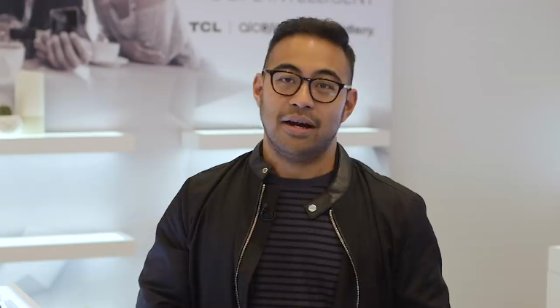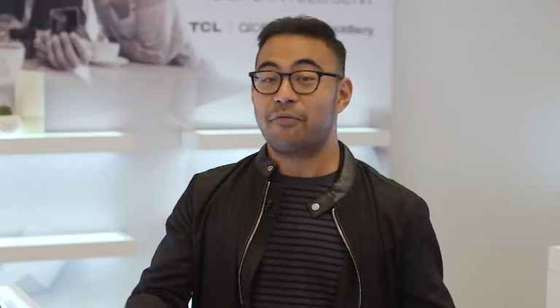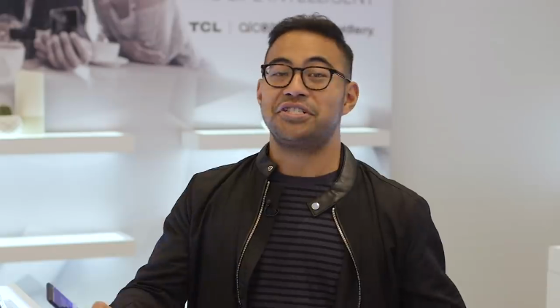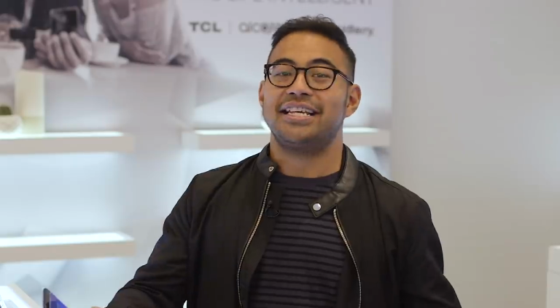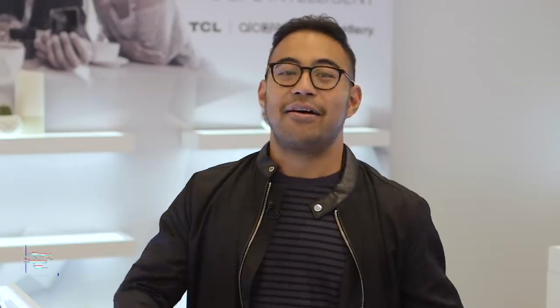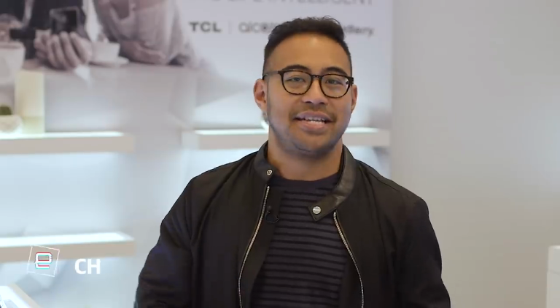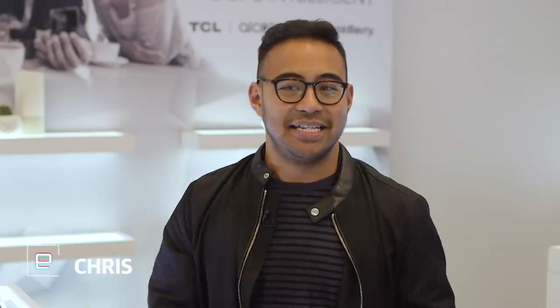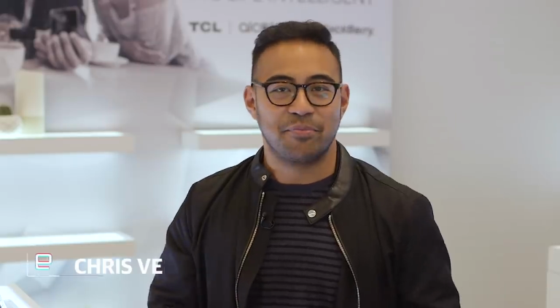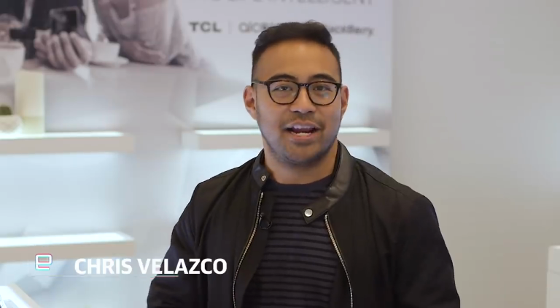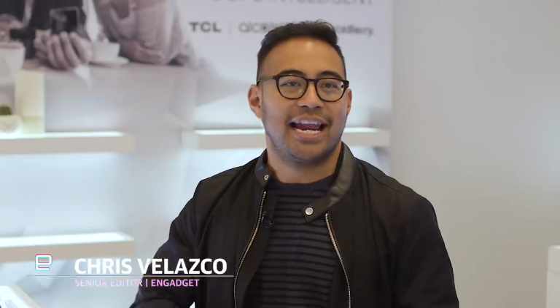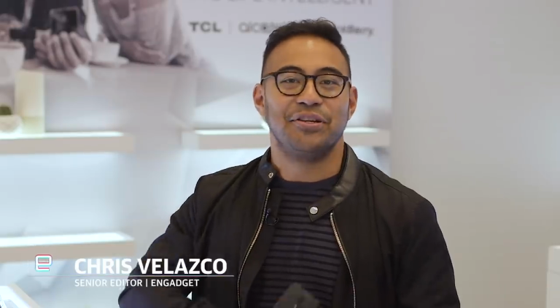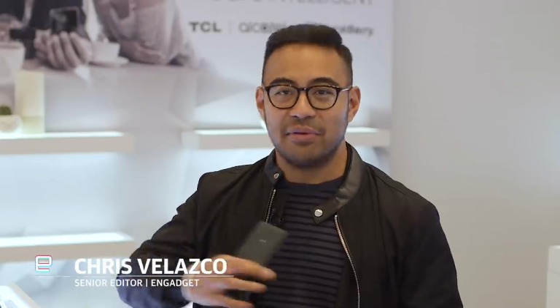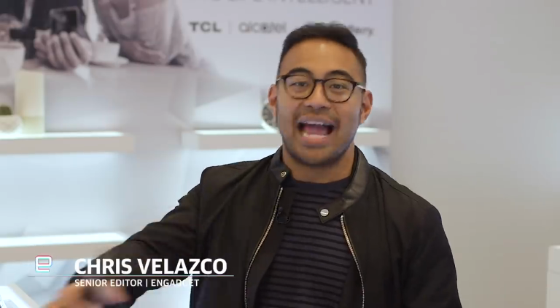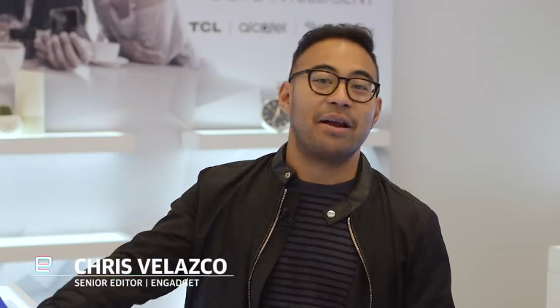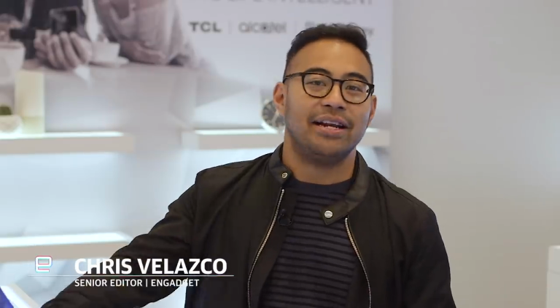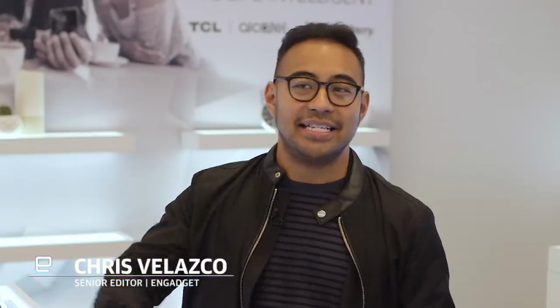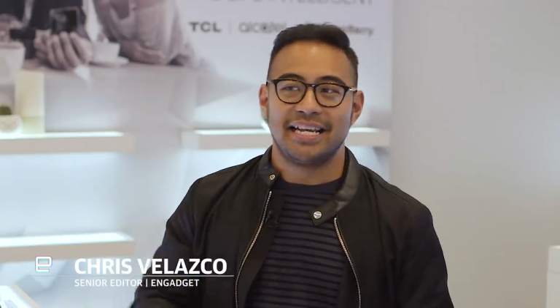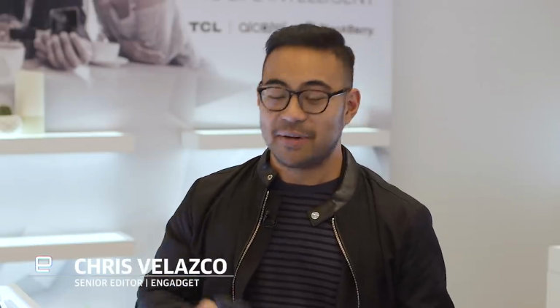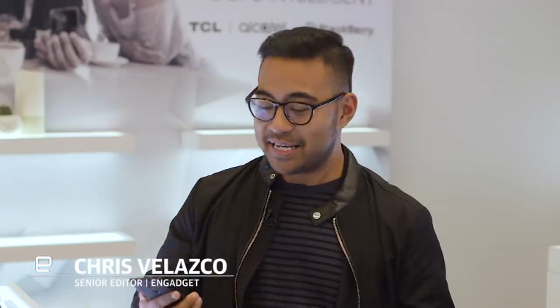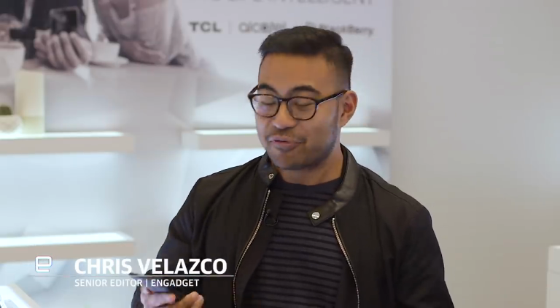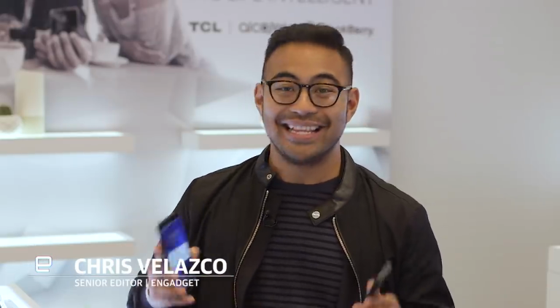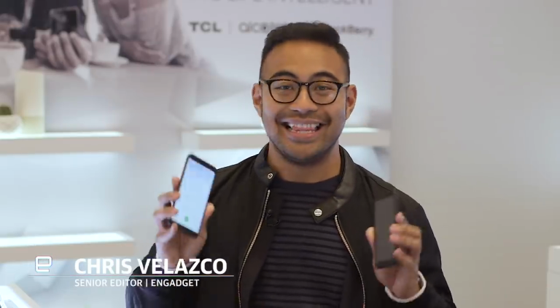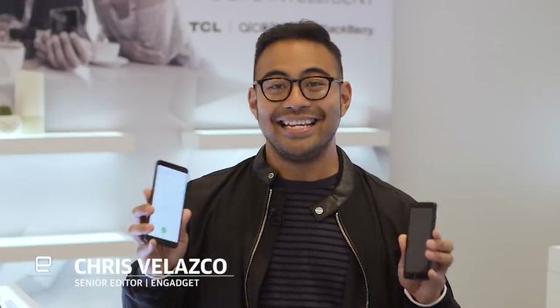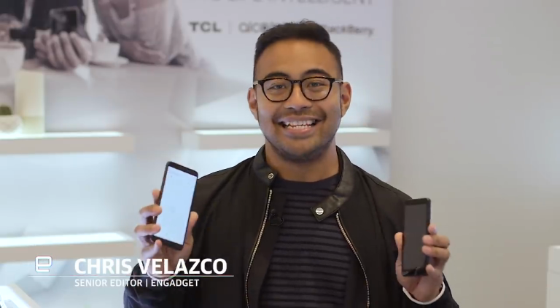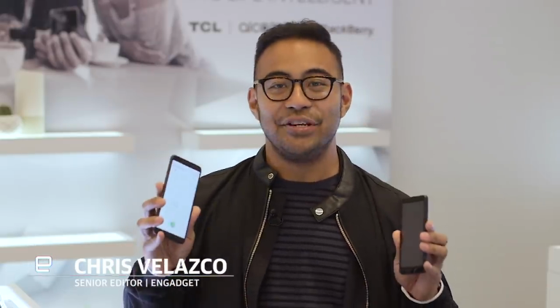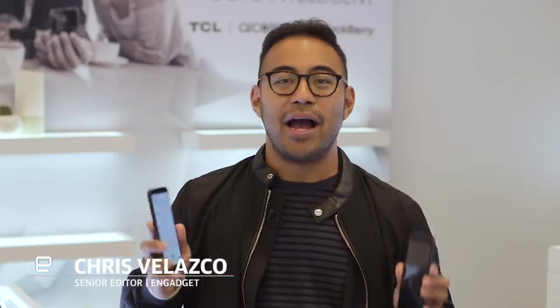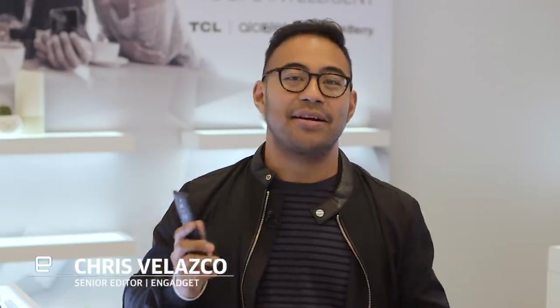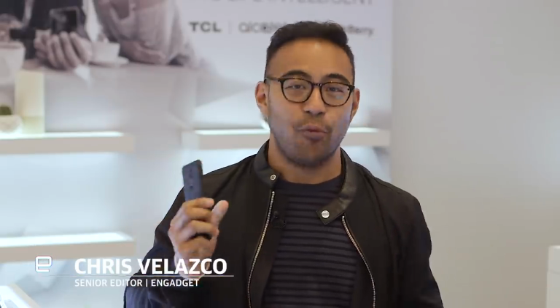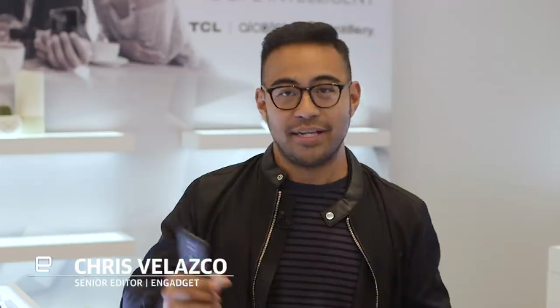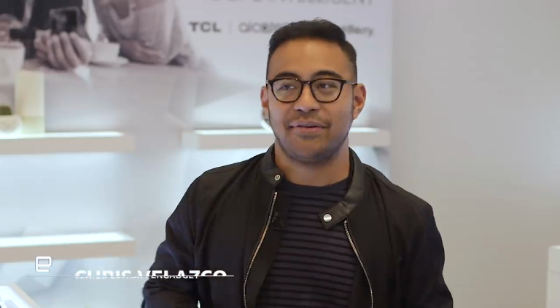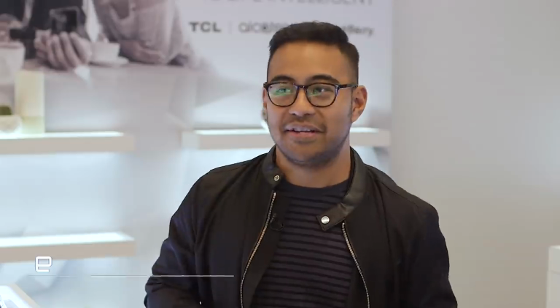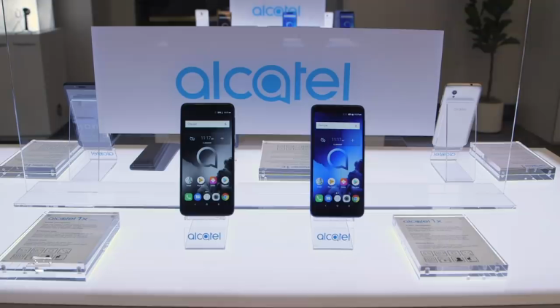Unfortunately, Alcatel didn't bring any new BlackBerrys to see us, but it did bring these — the new Alcatel One Series devices.